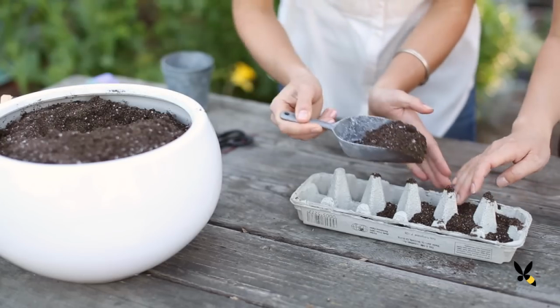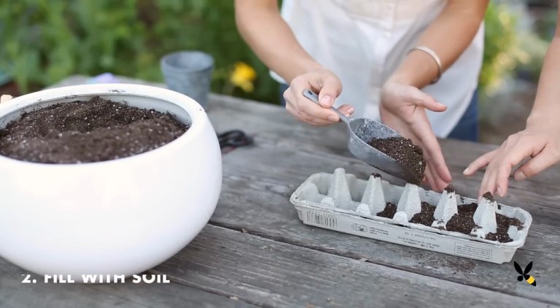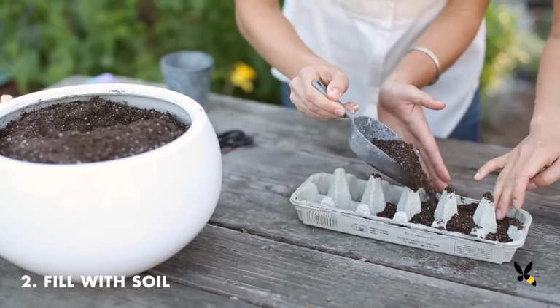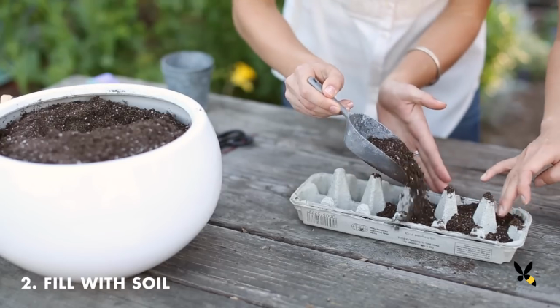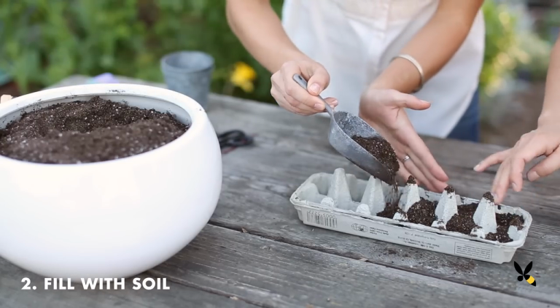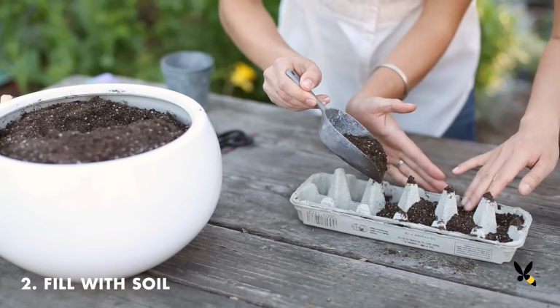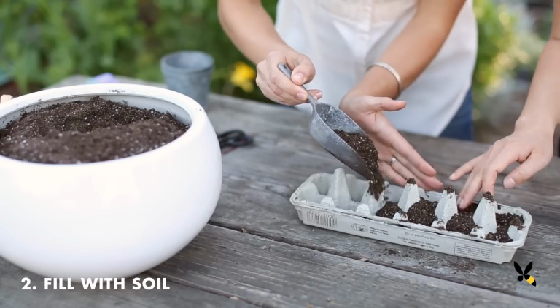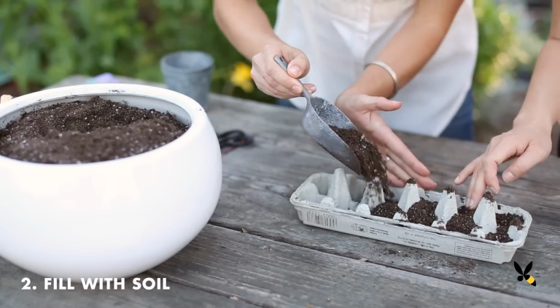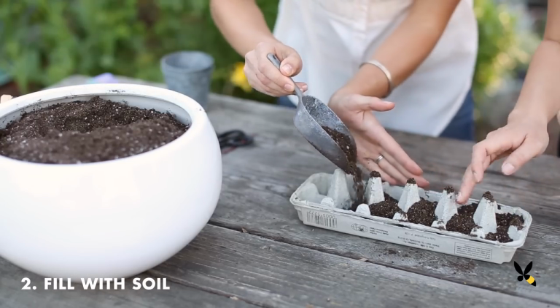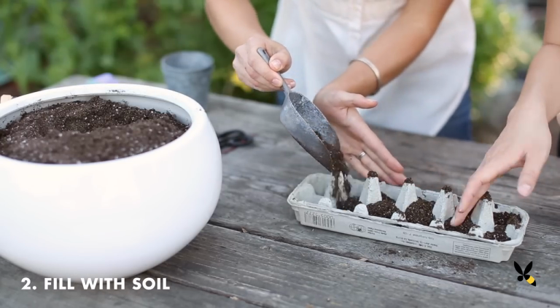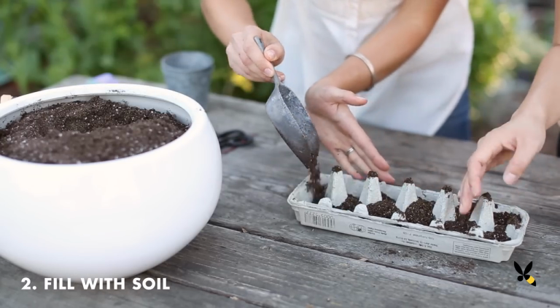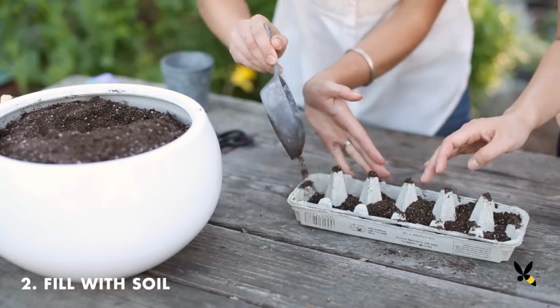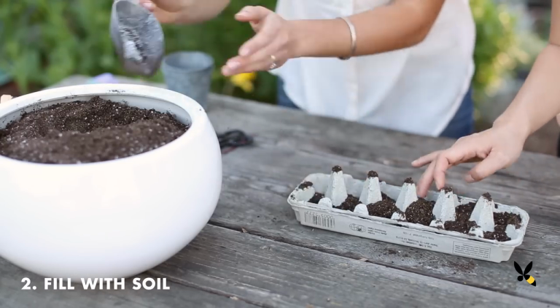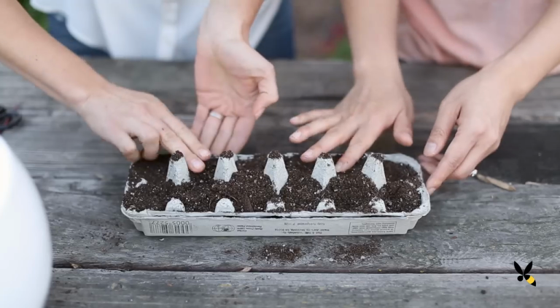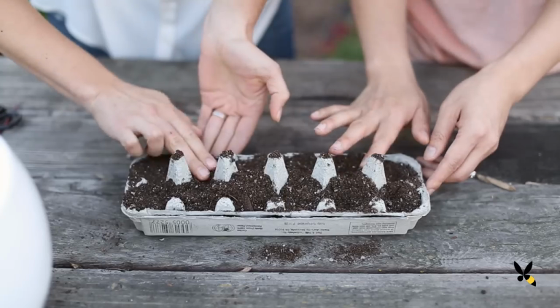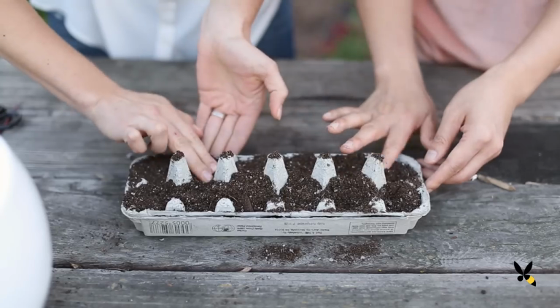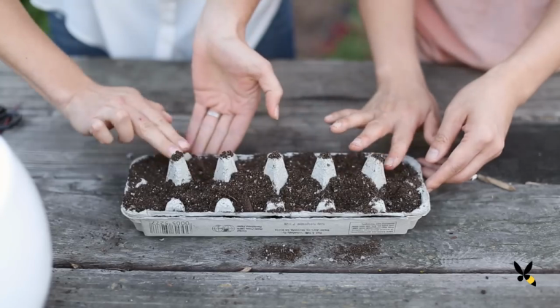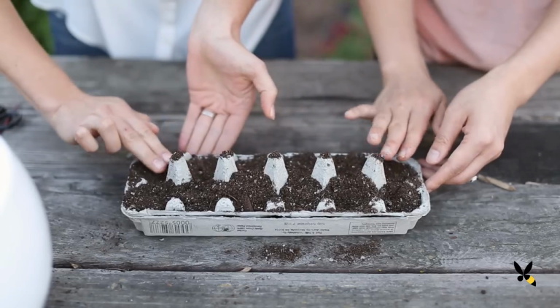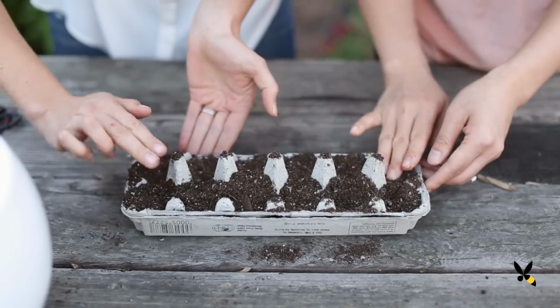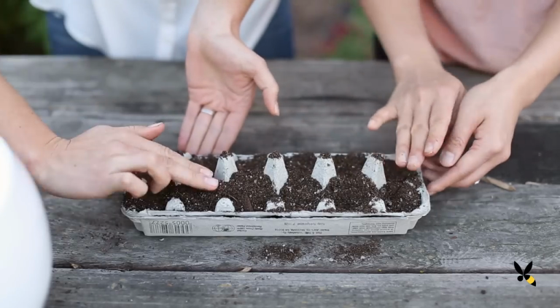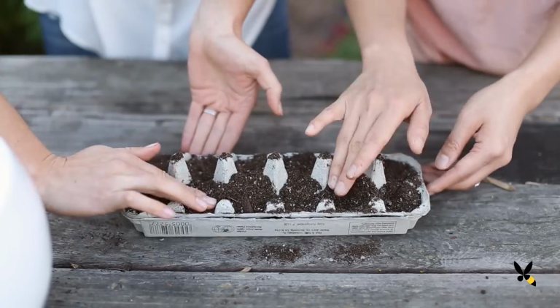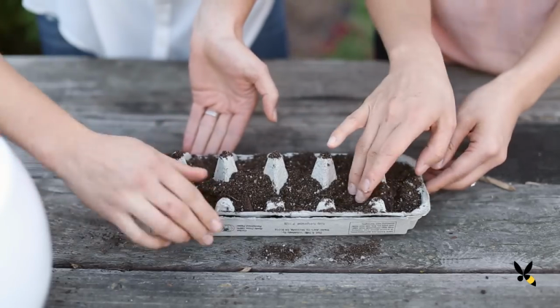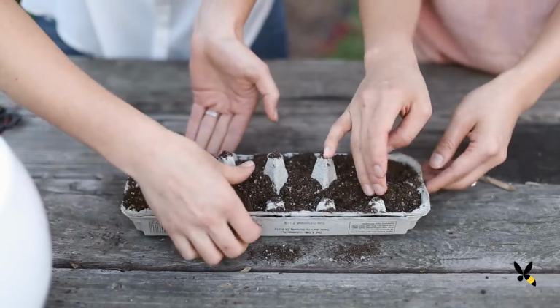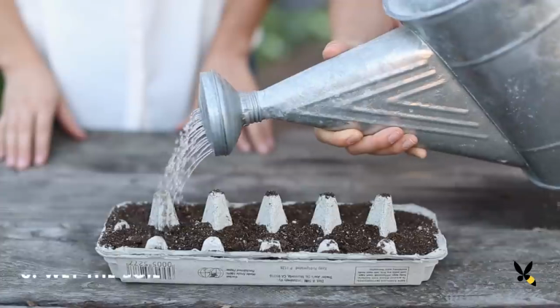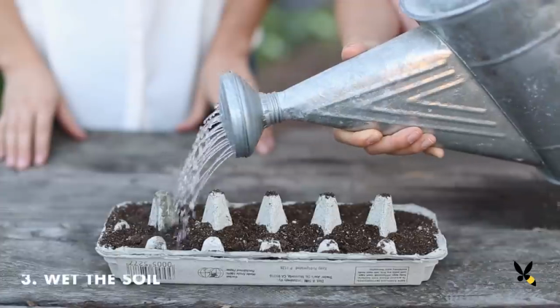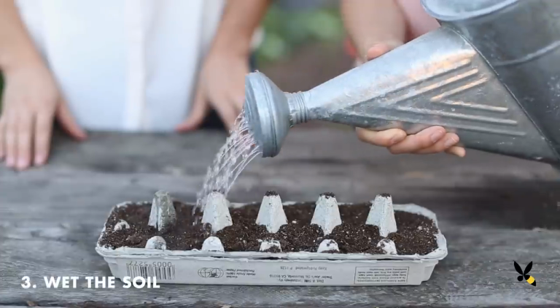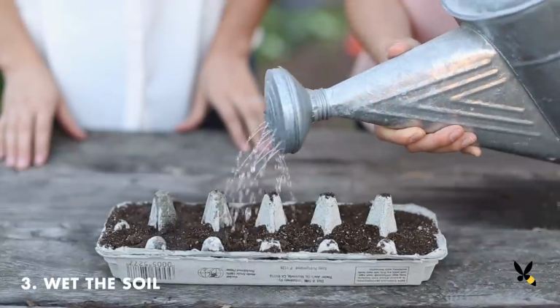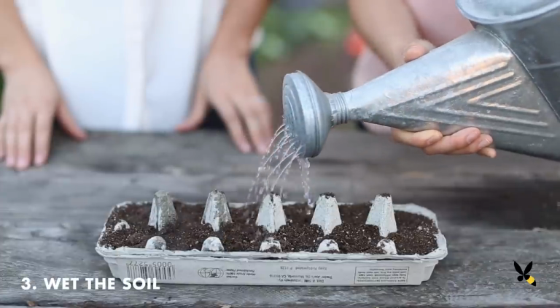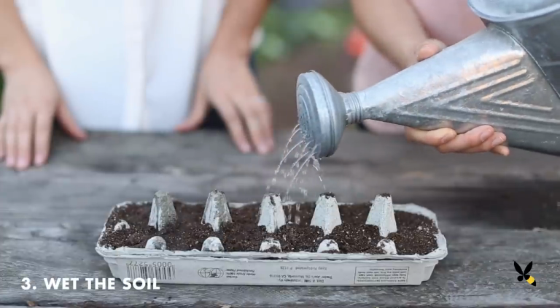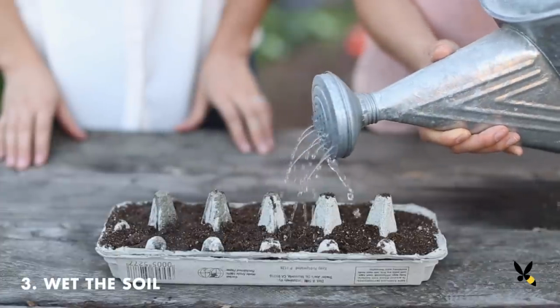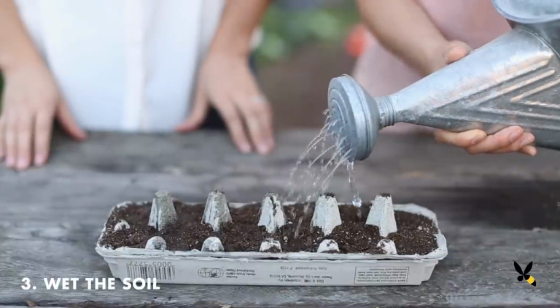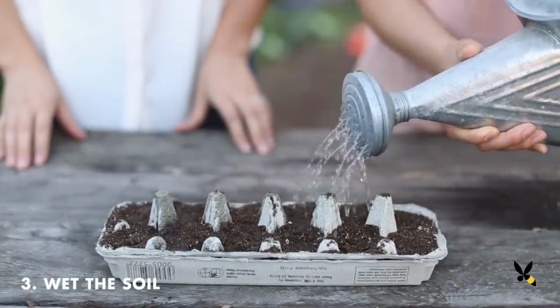Next, fill up the cardboard cups with seed-starting soil, loosely packing it down. We're going to wet the soil a bit to see if we need to add any more.